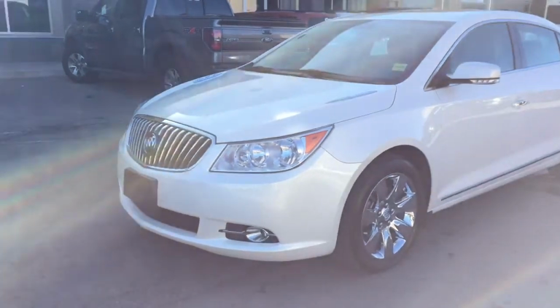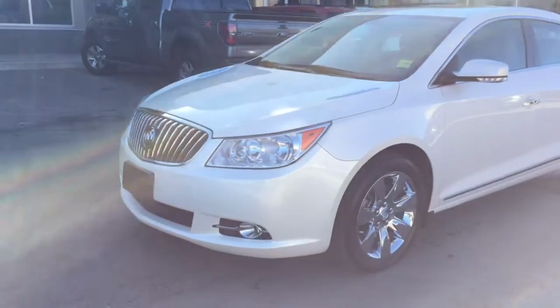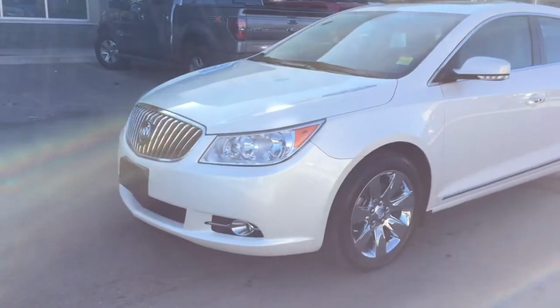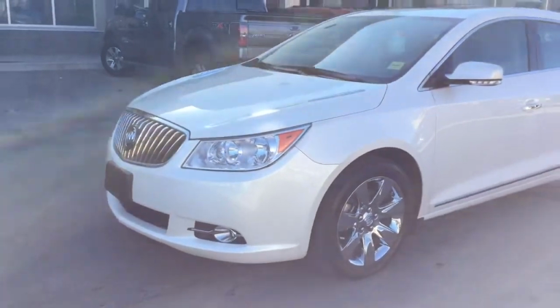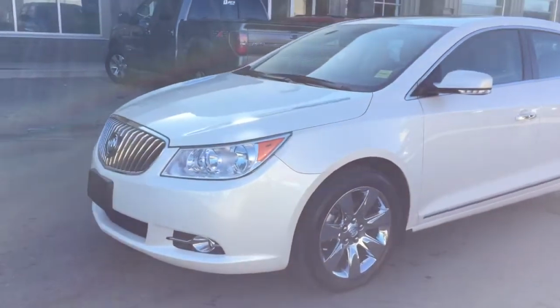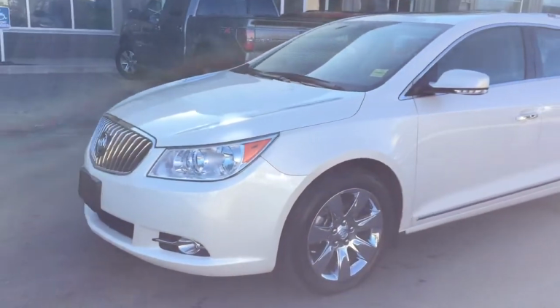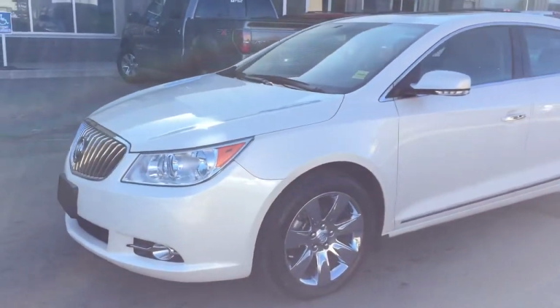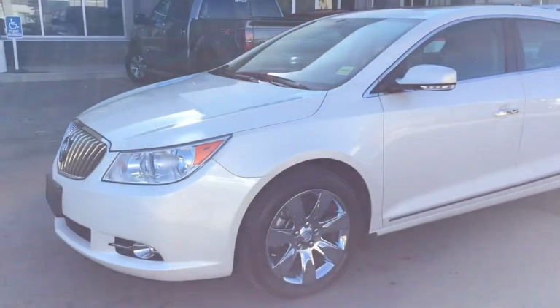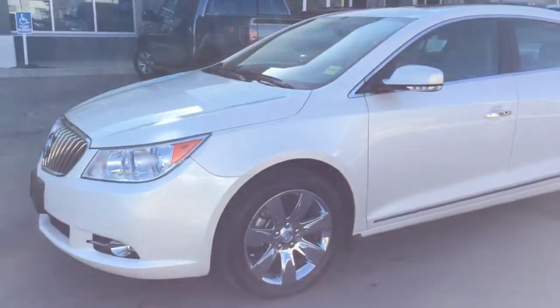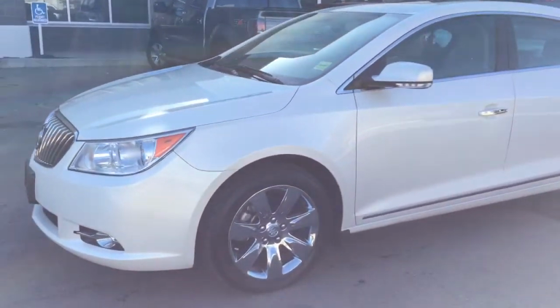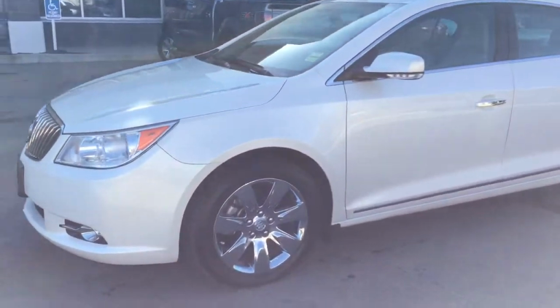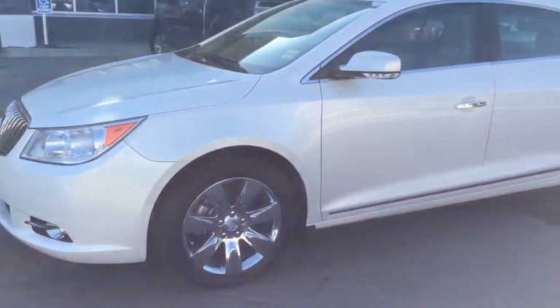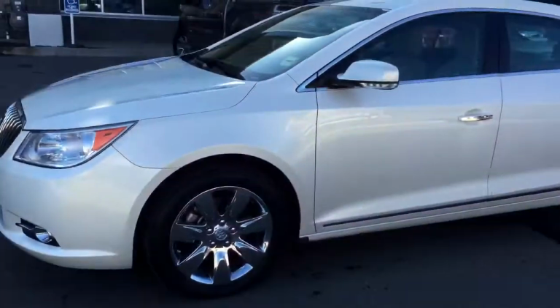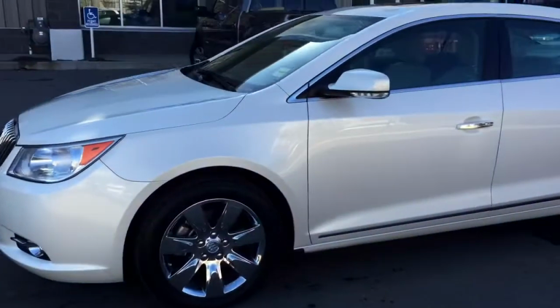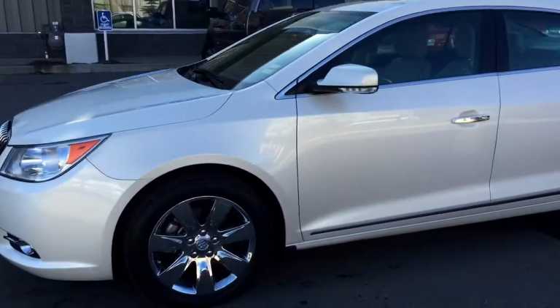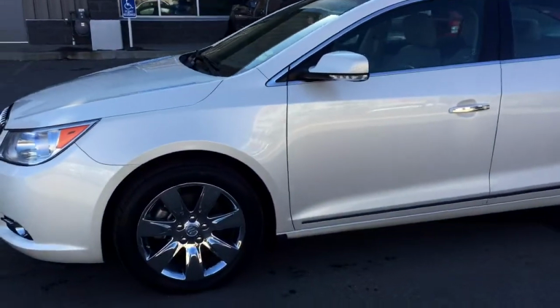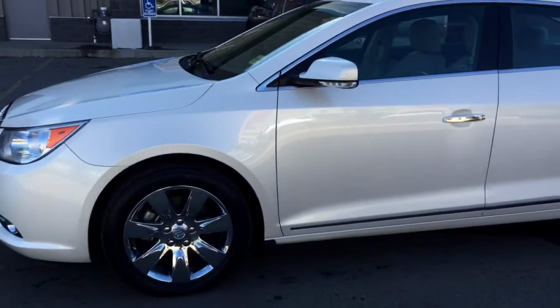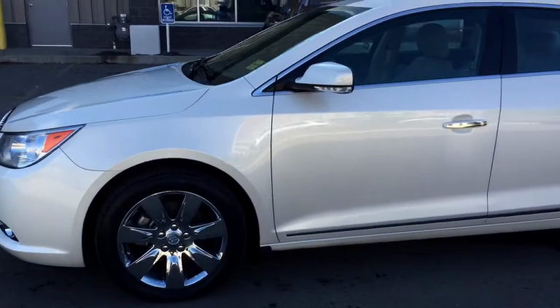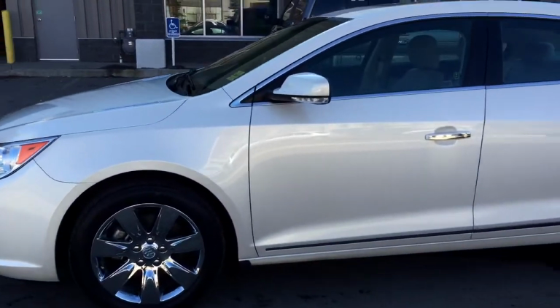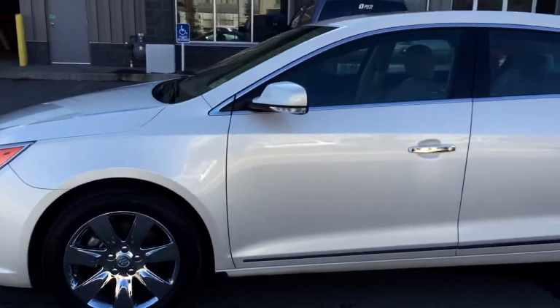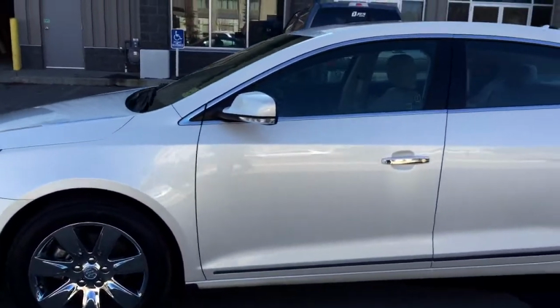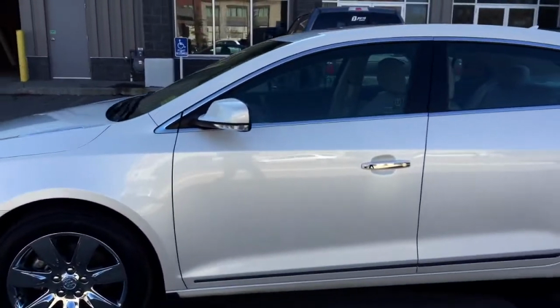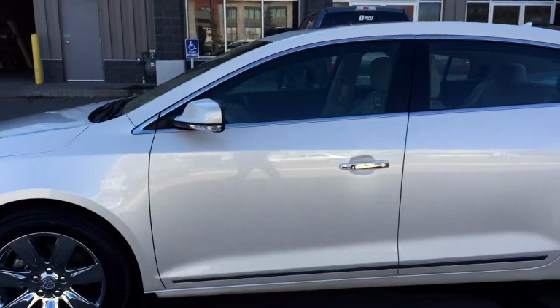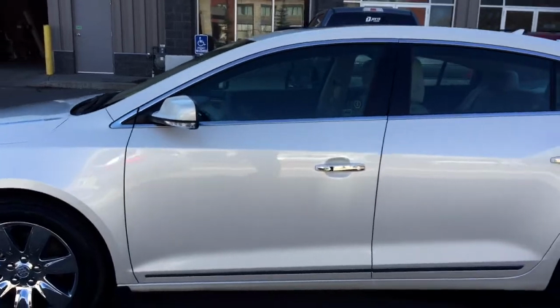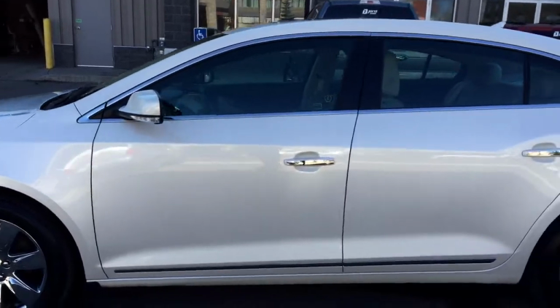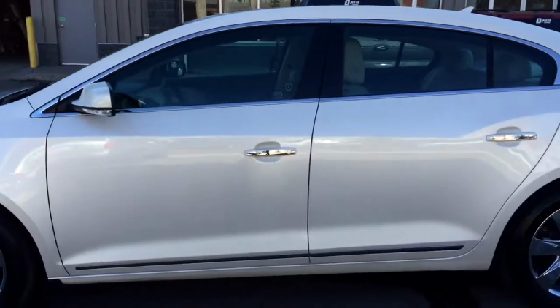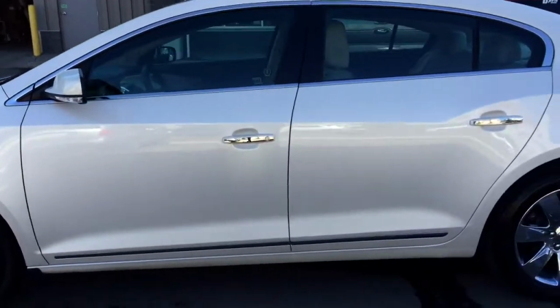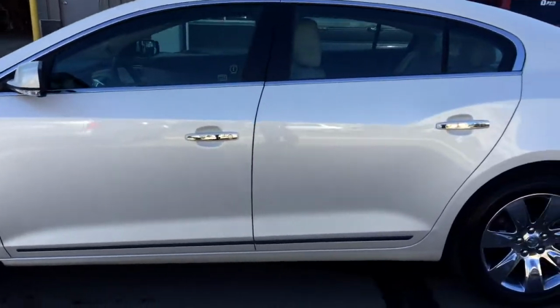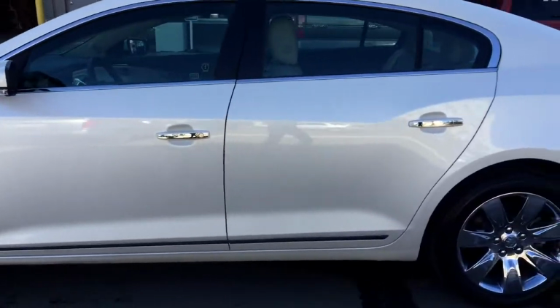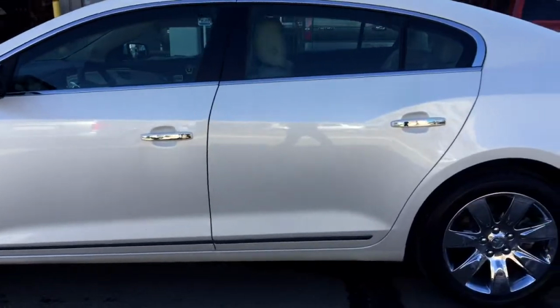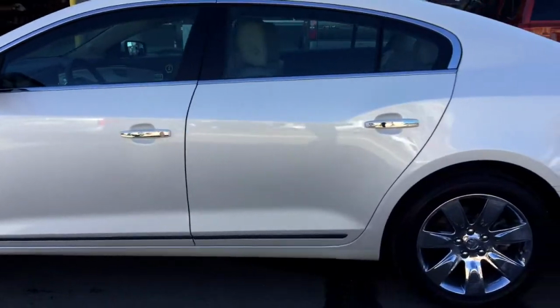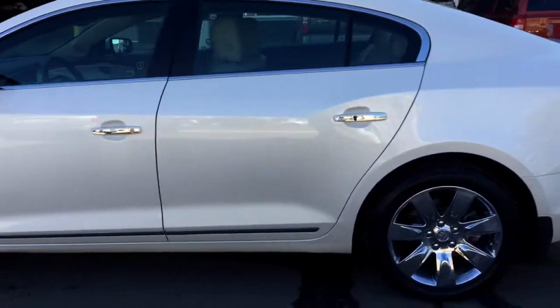Welcome to Davis Chevrolet. This is a pre-owned 2013 Buick LaCrosse in the color white.